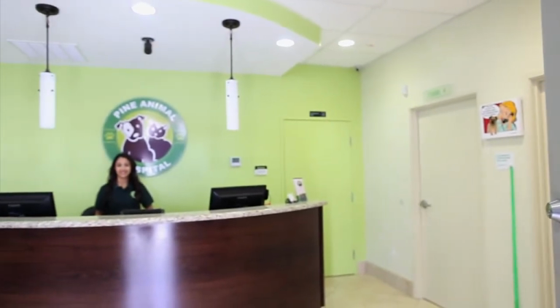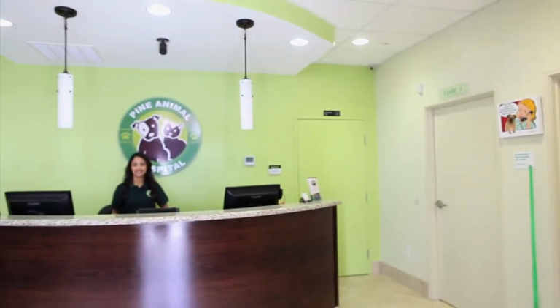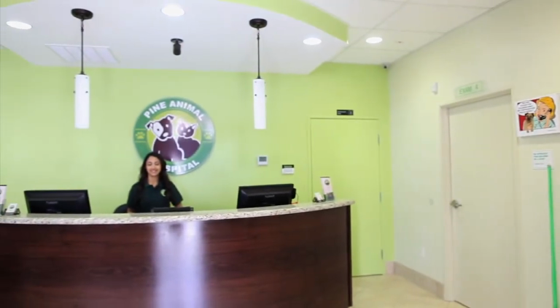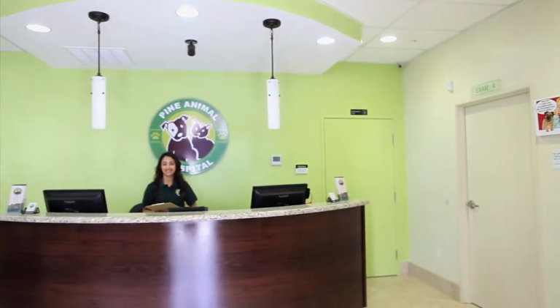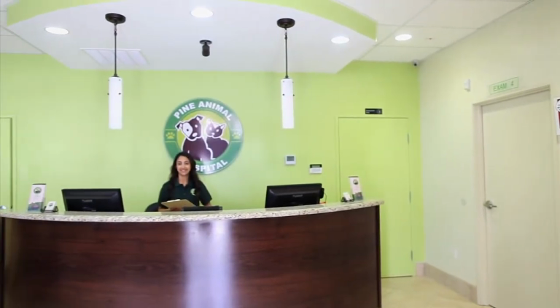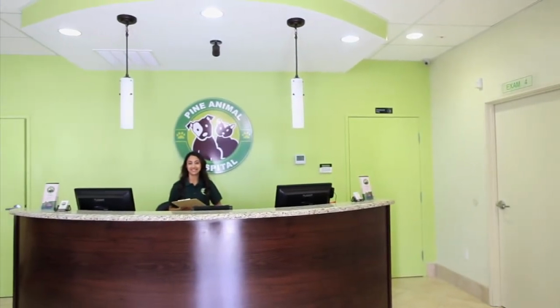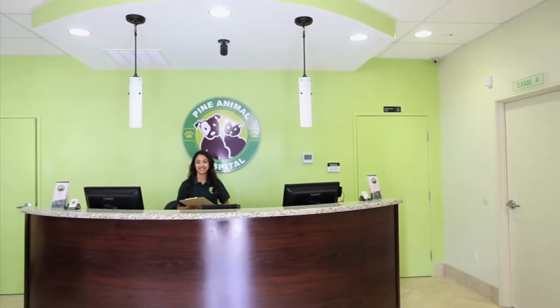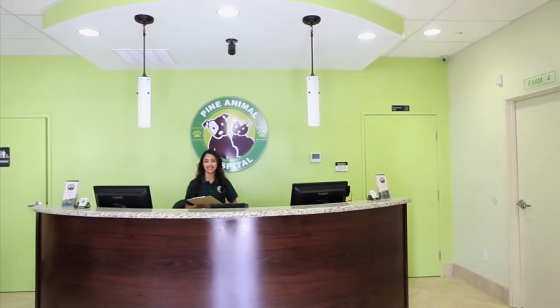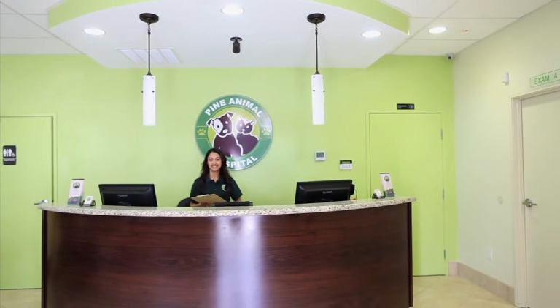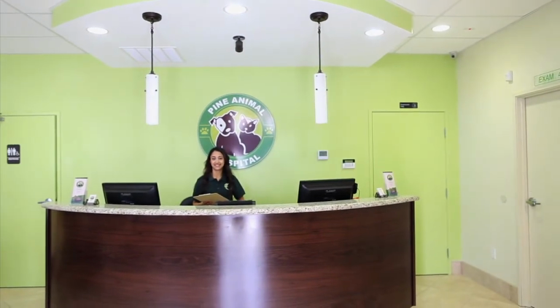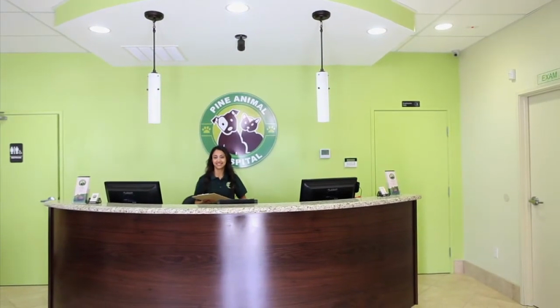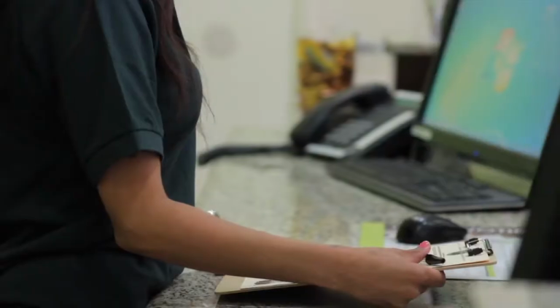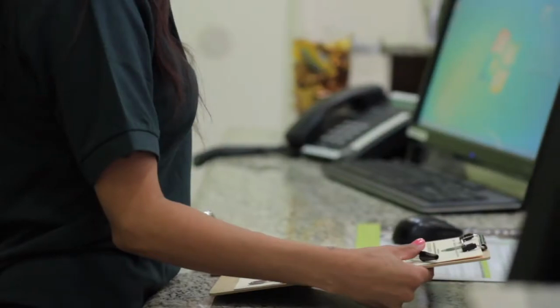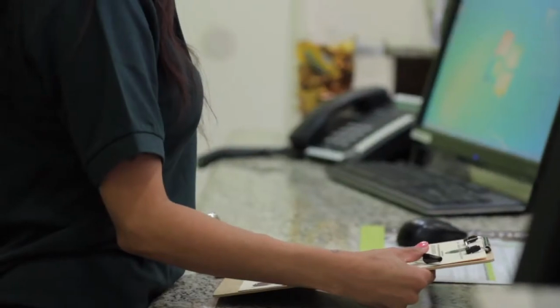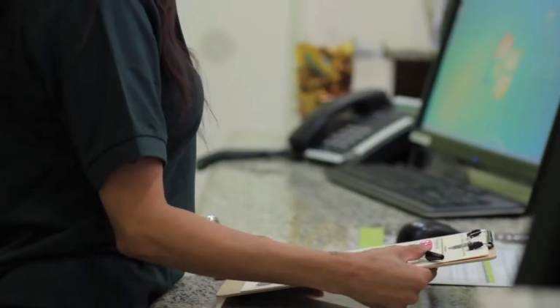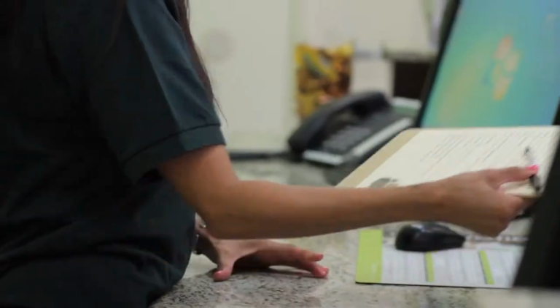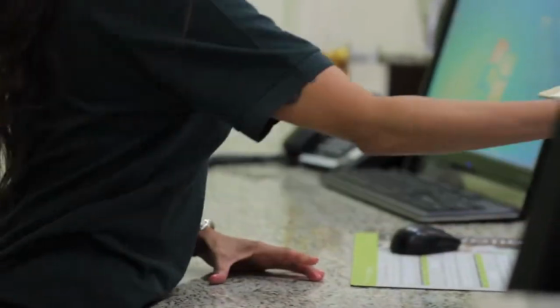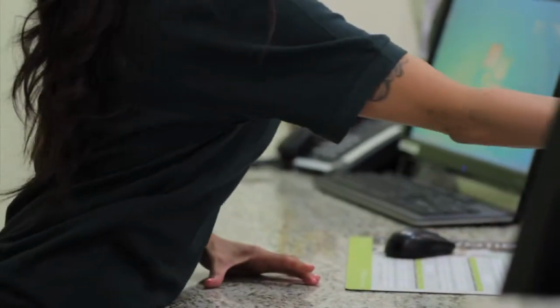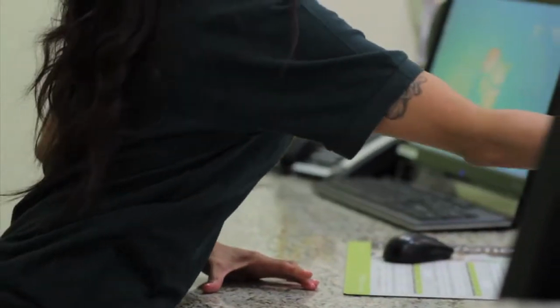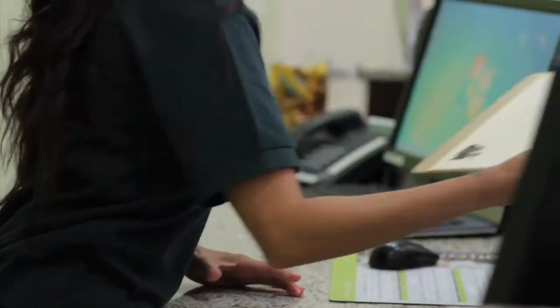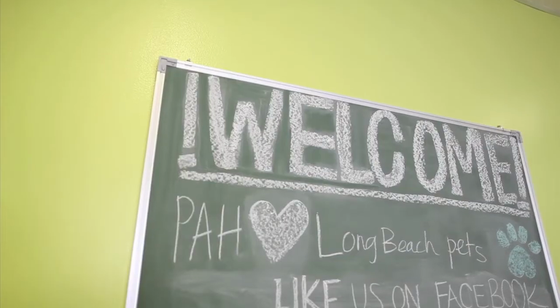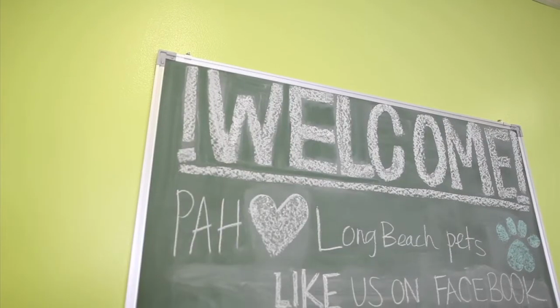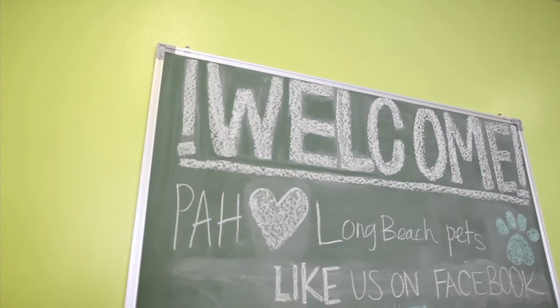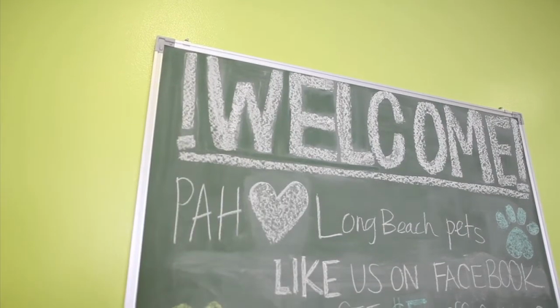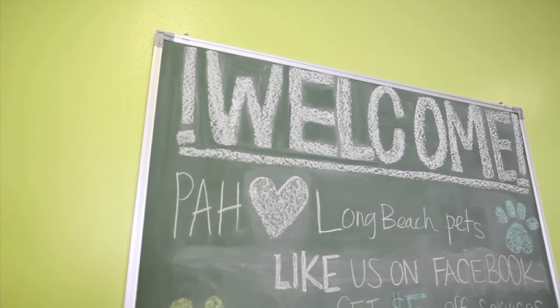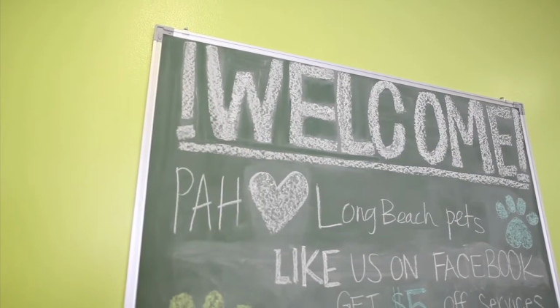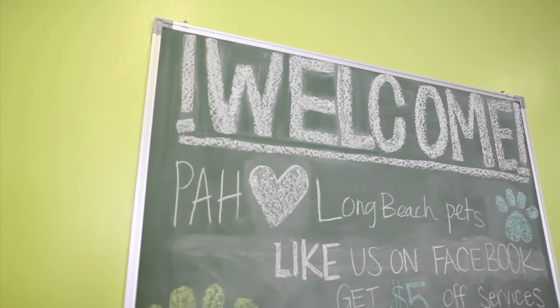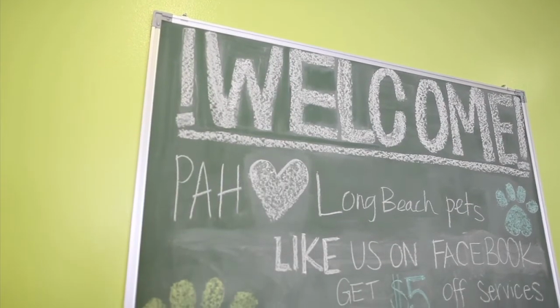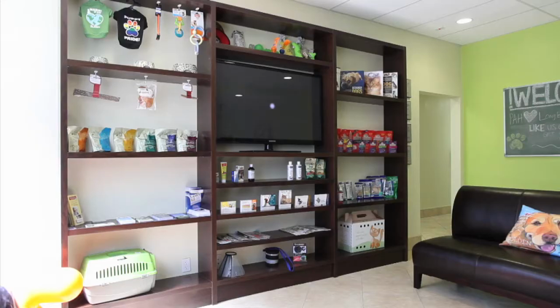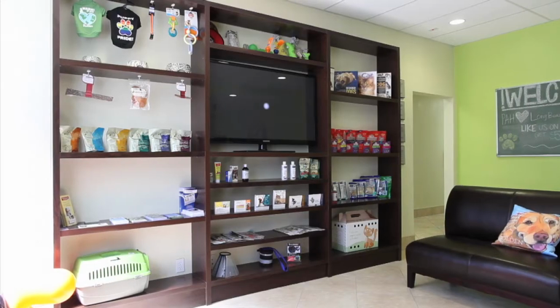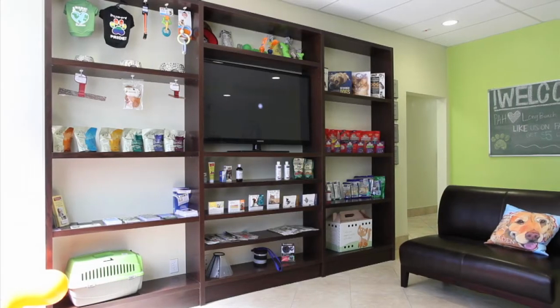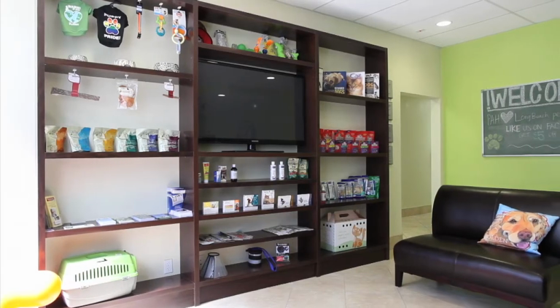When you enter our comfortable lobby, you'll be greeted by a friendly receptionist. Appointments are always a good idea, but we do our best to accommodate walk-ins in a timely manner.